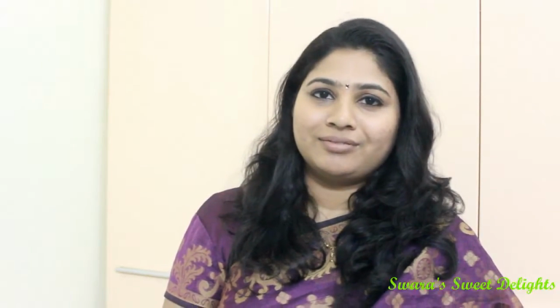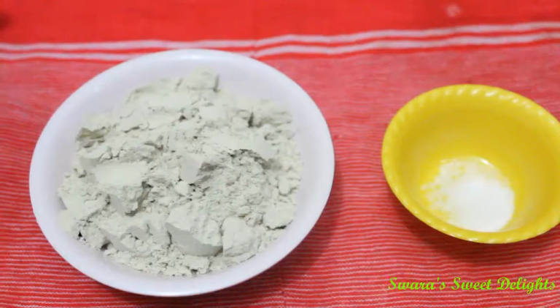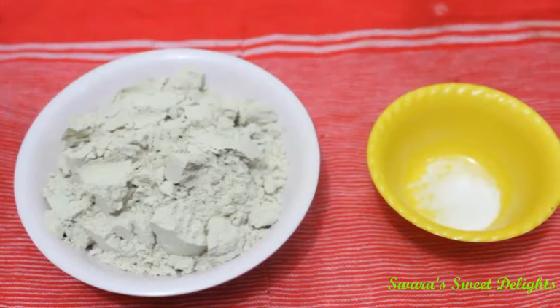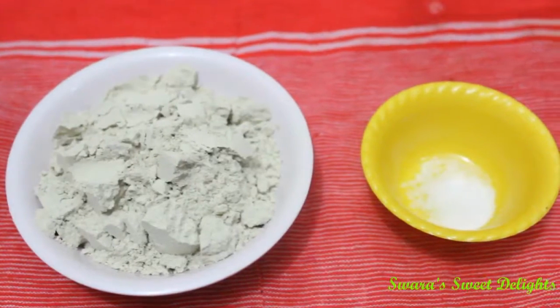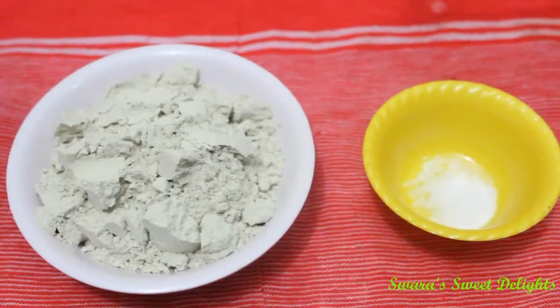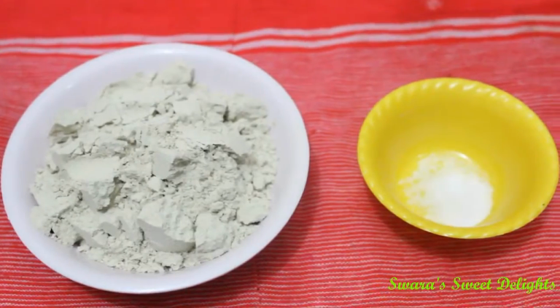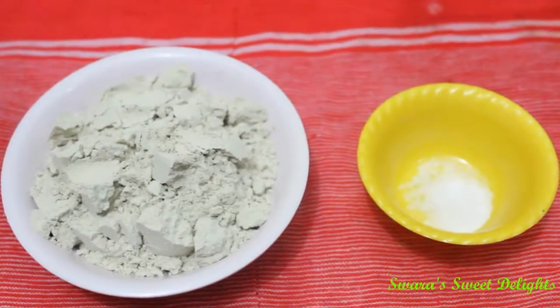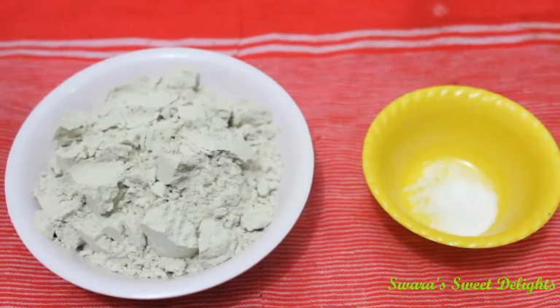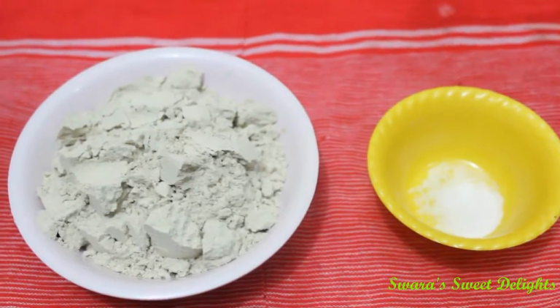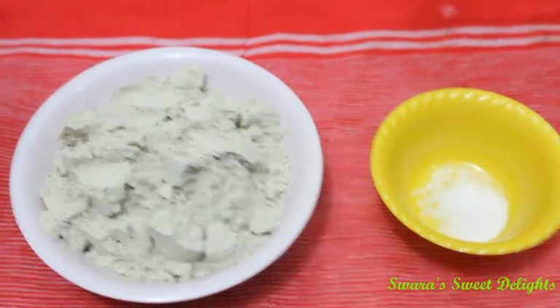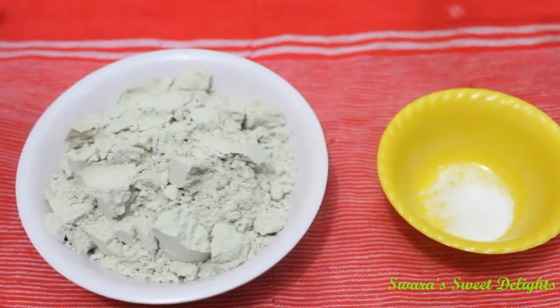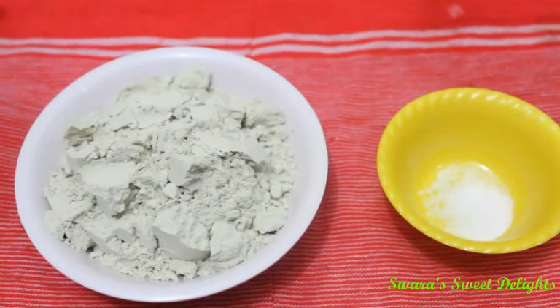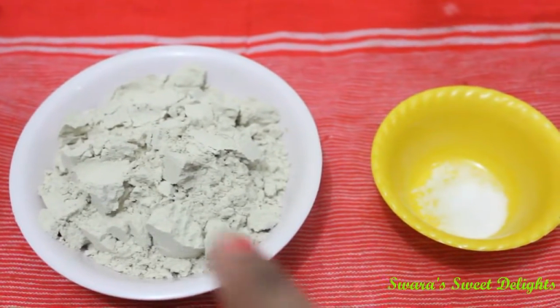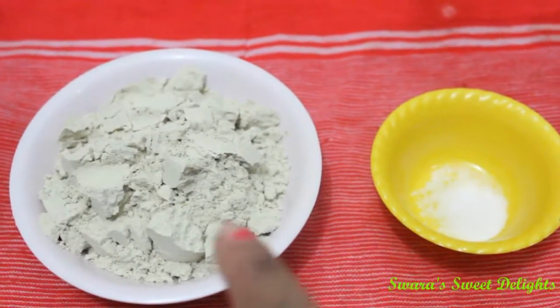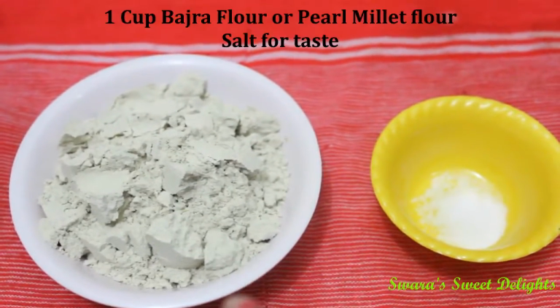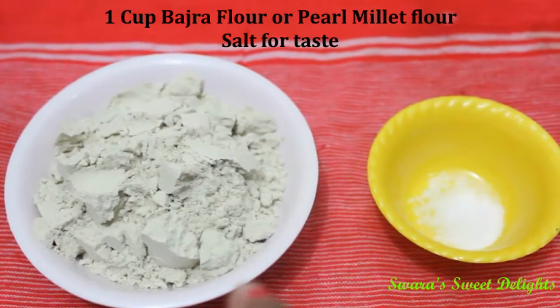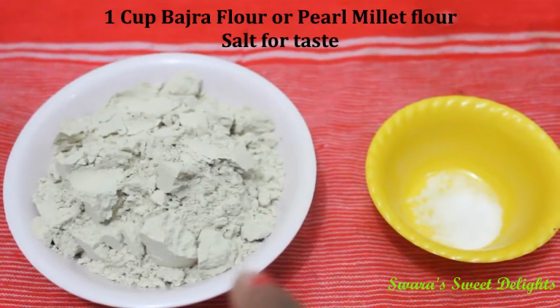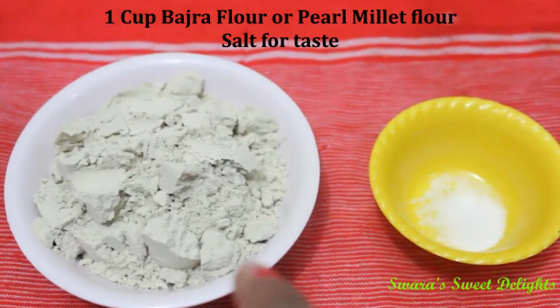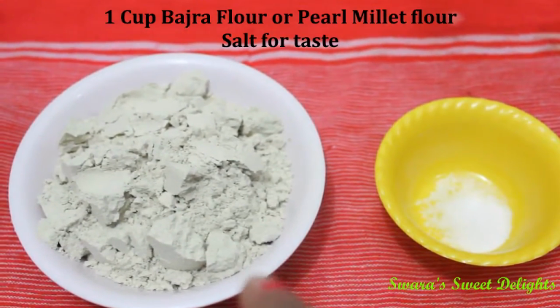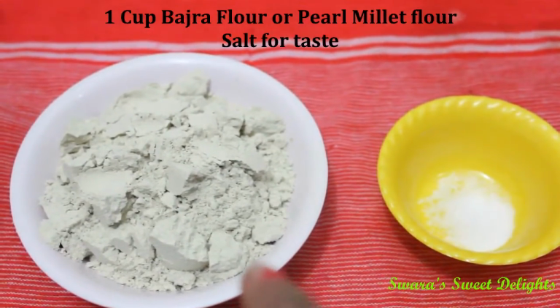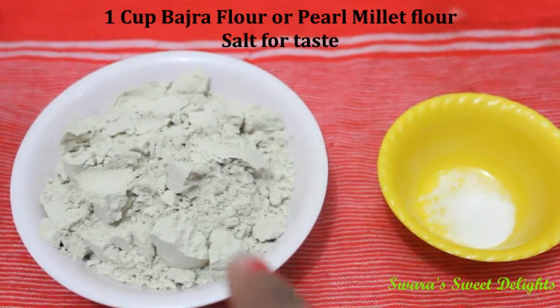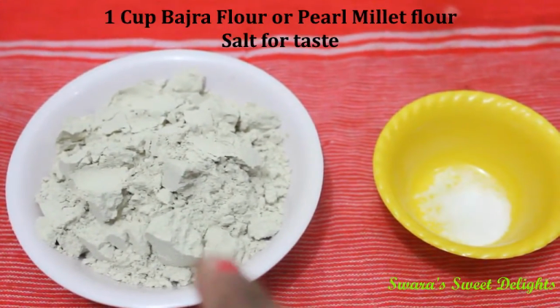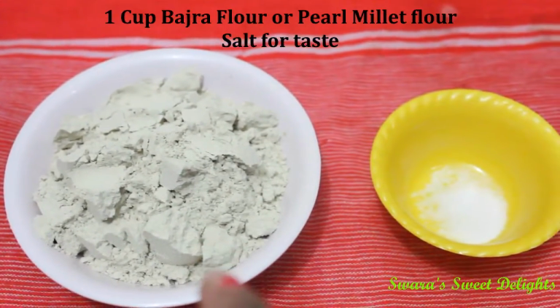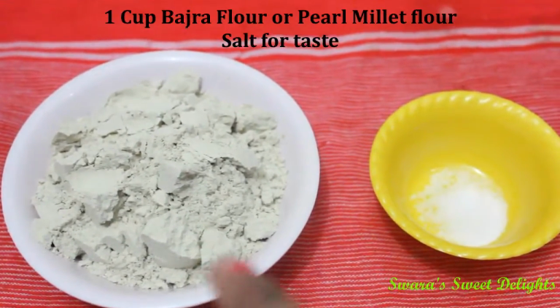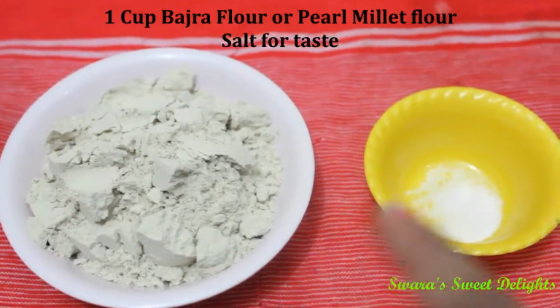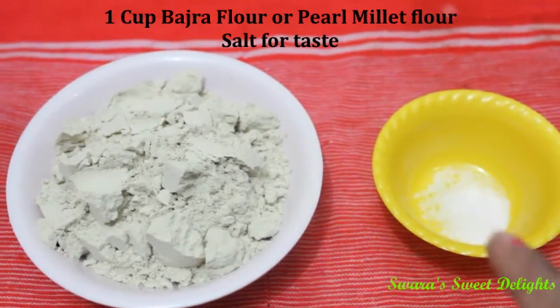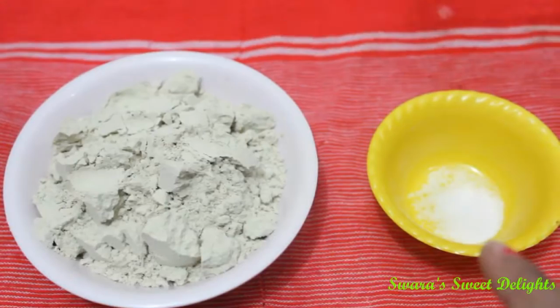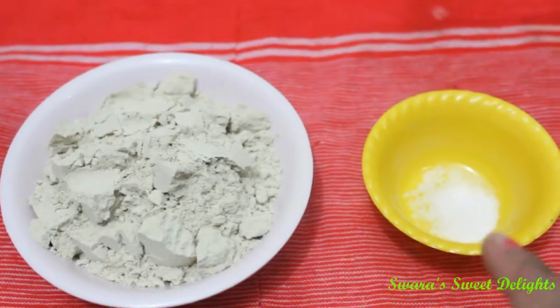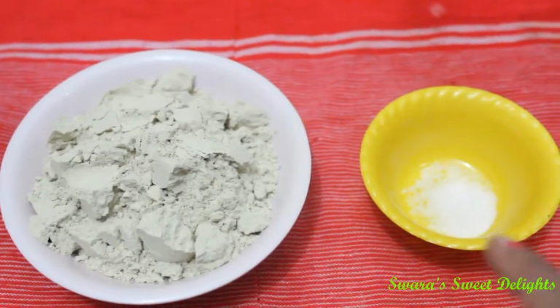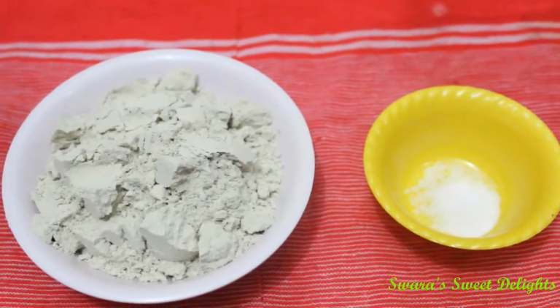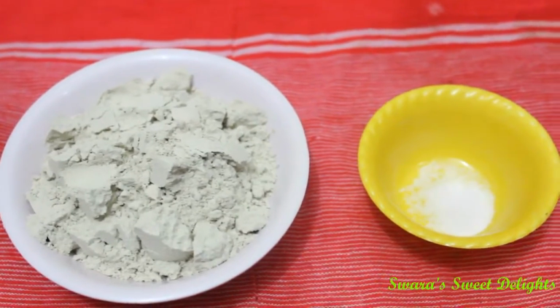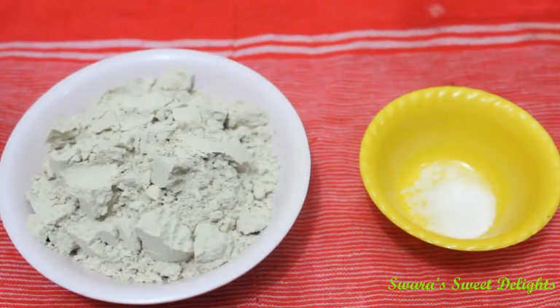For the cover of the momo, we will require Bajra flour — I have taken here 1 cup — and salt for taste.